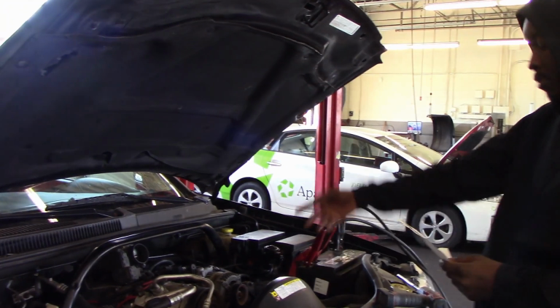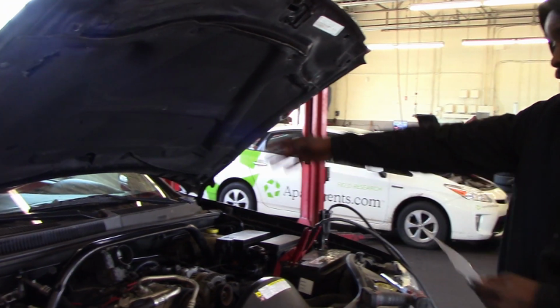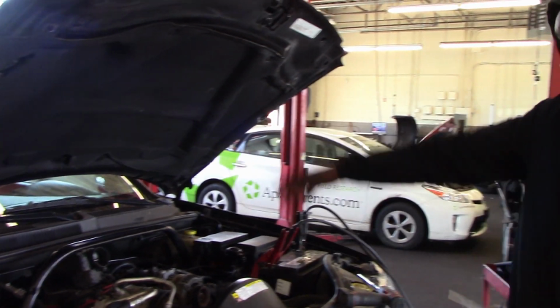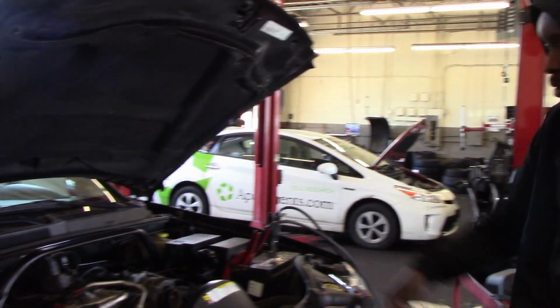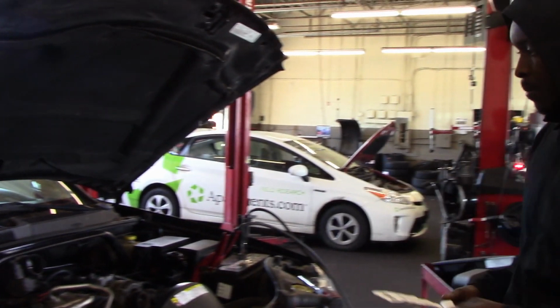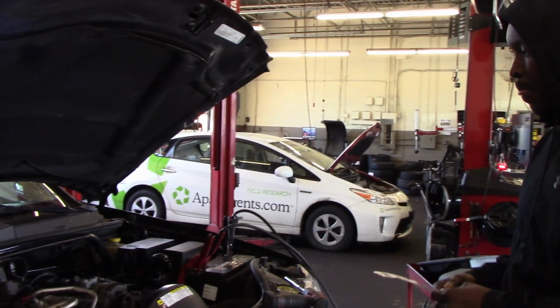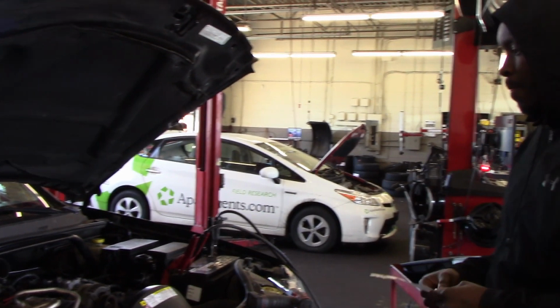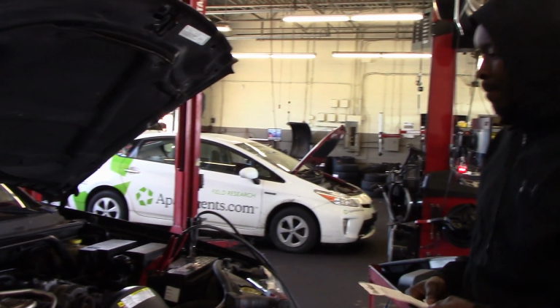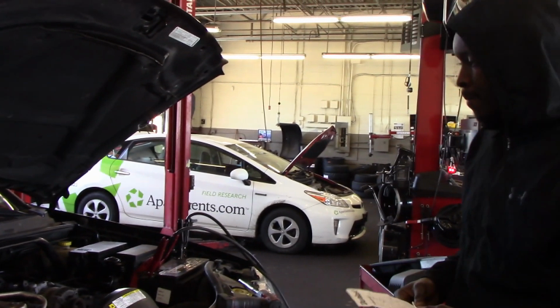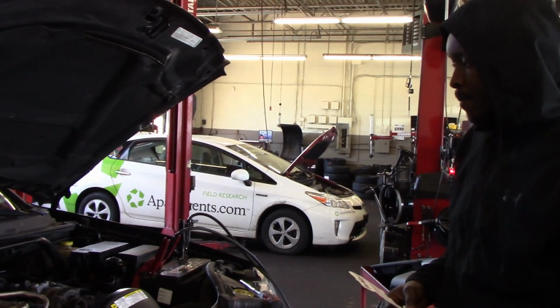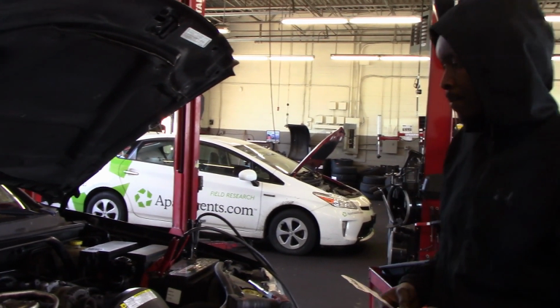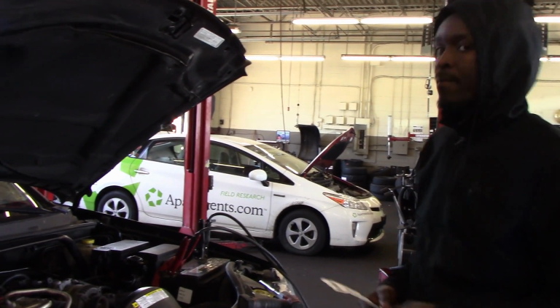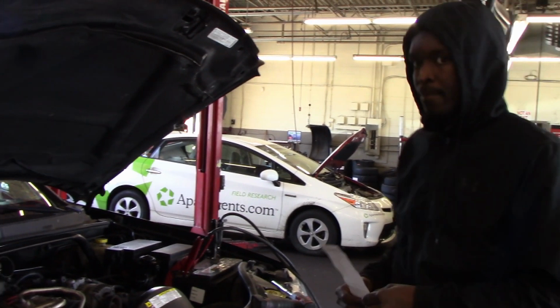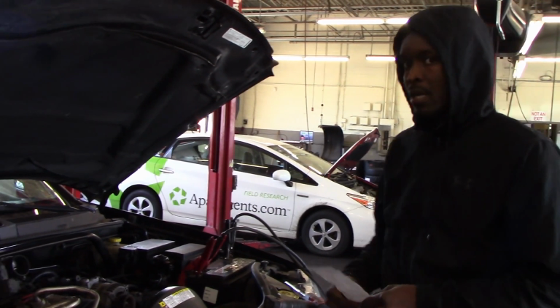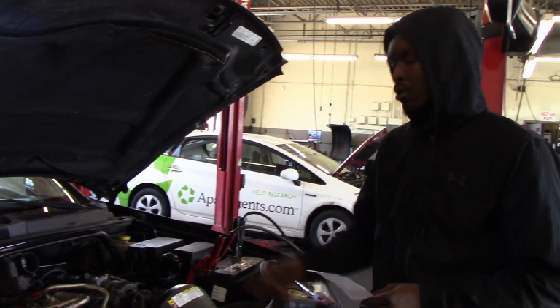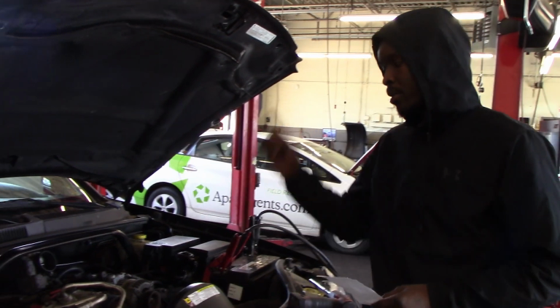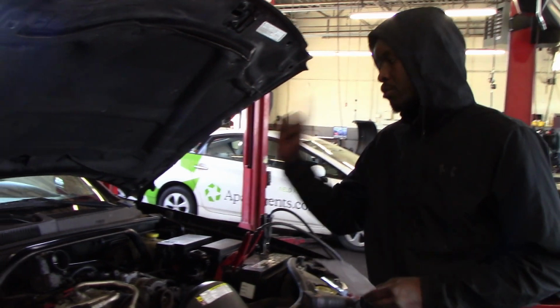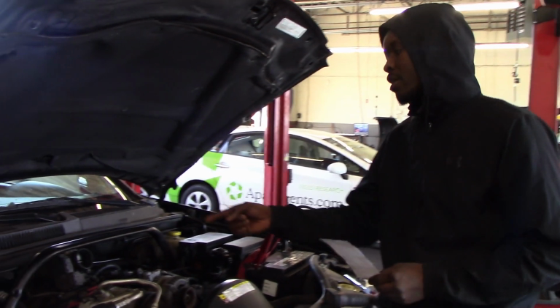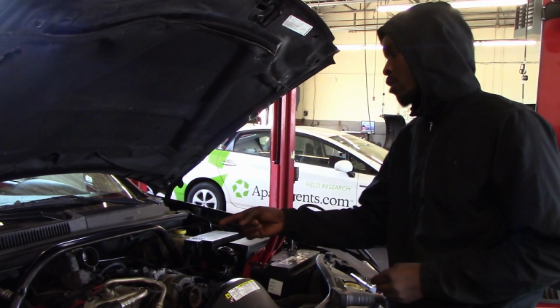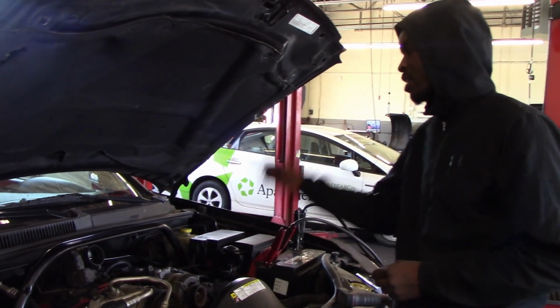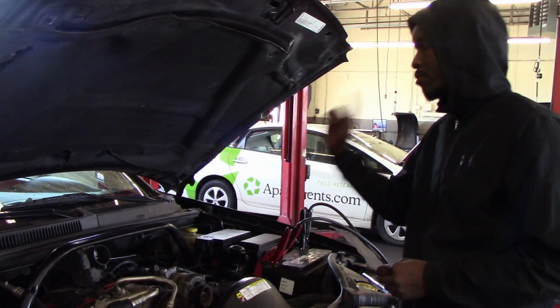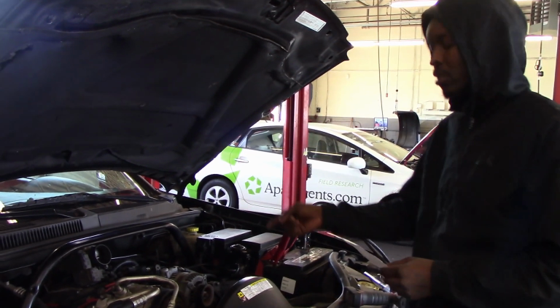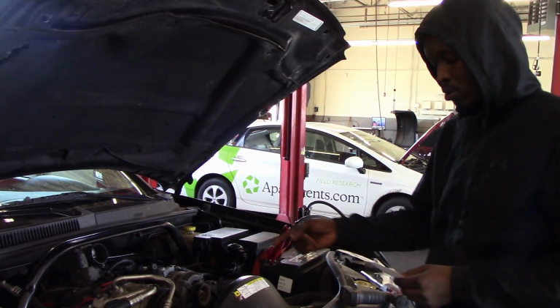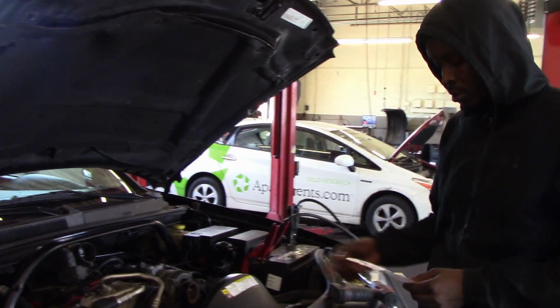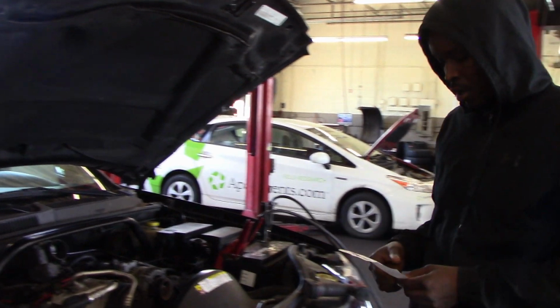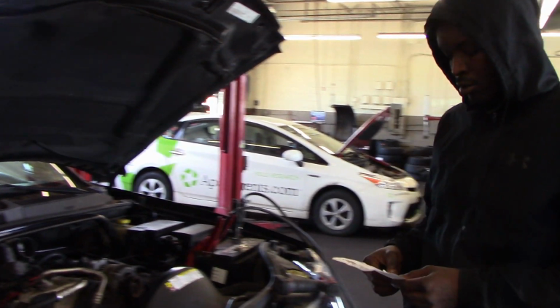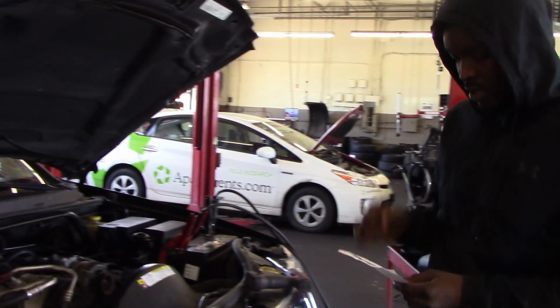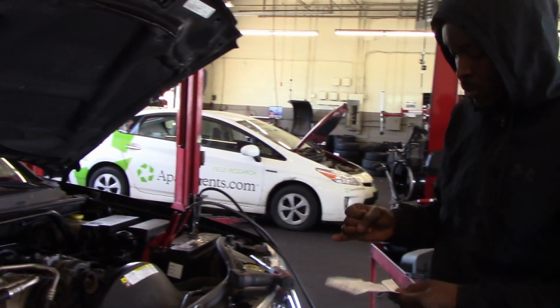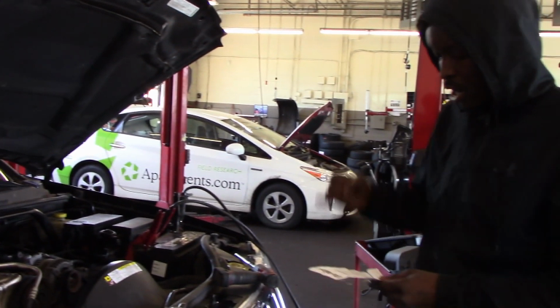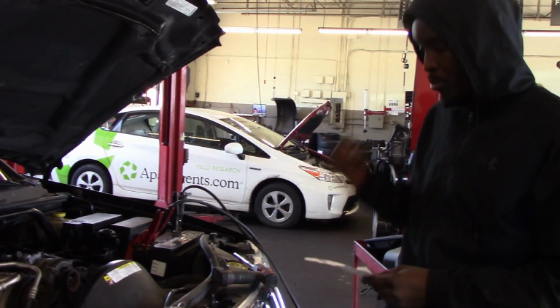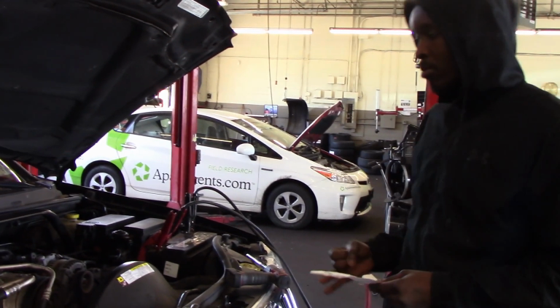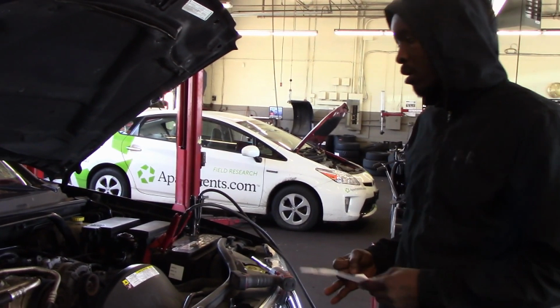So you did replace the ignition wires too? He replaced three ignition wires but he didn't replace the coils. So ignition wires, spark plugs.